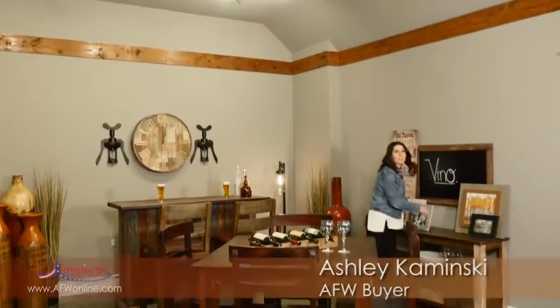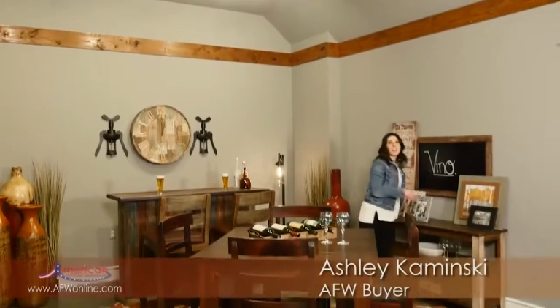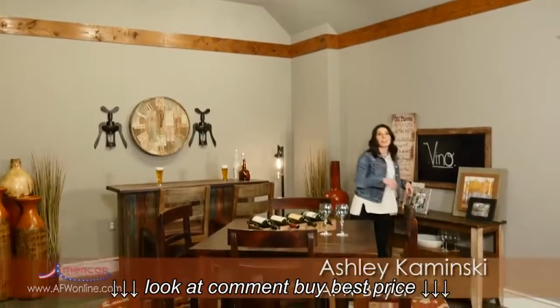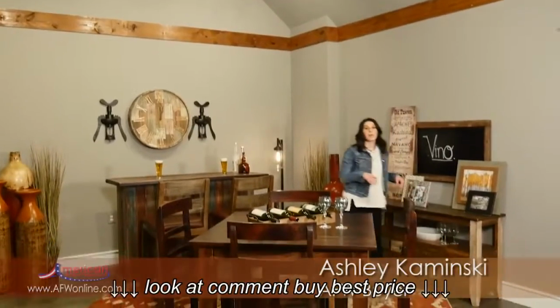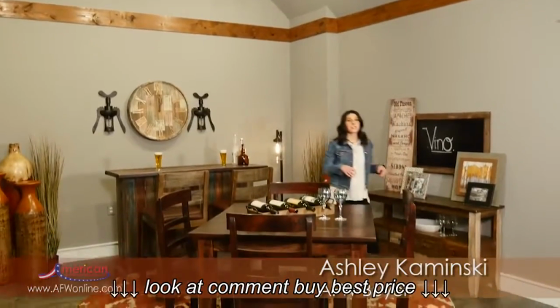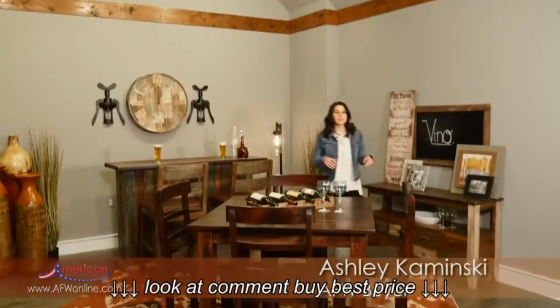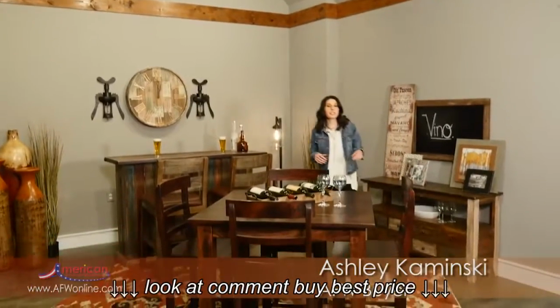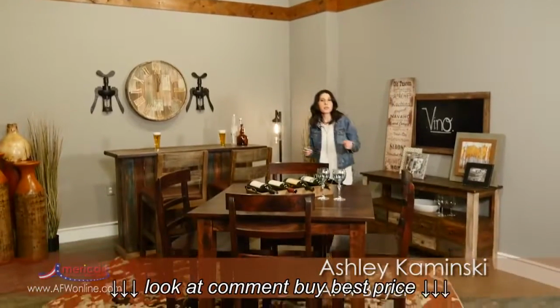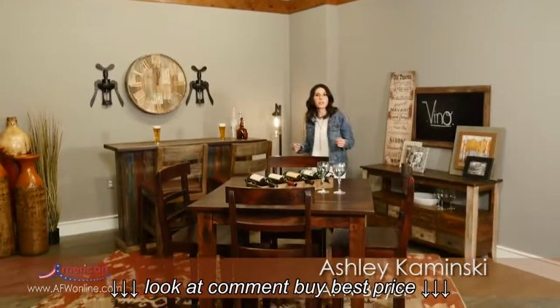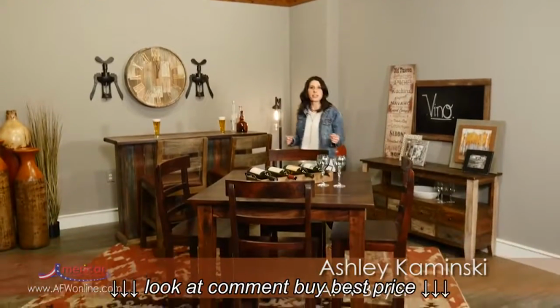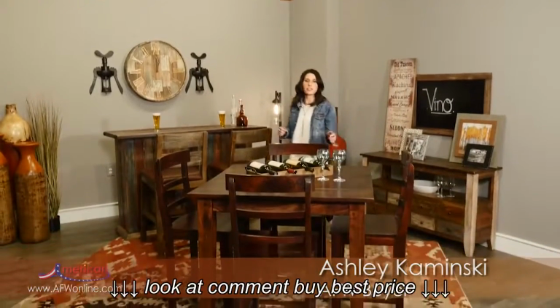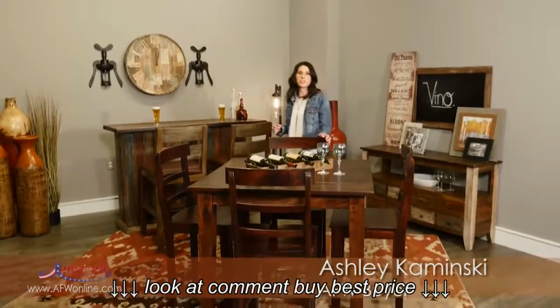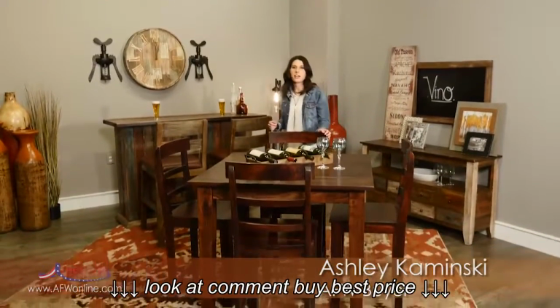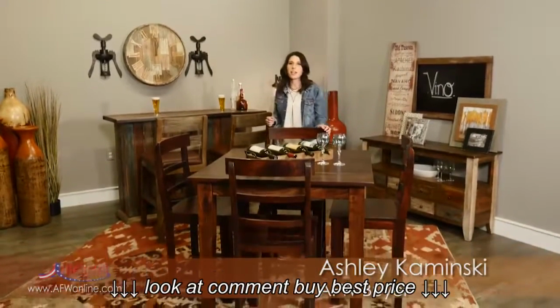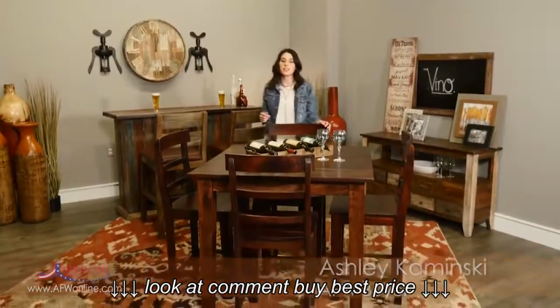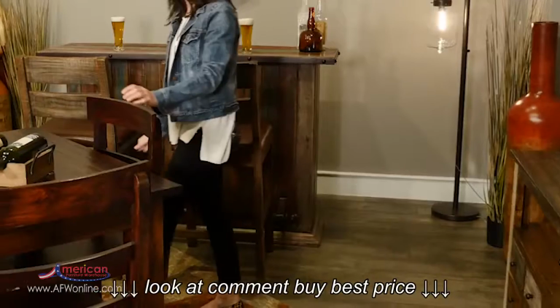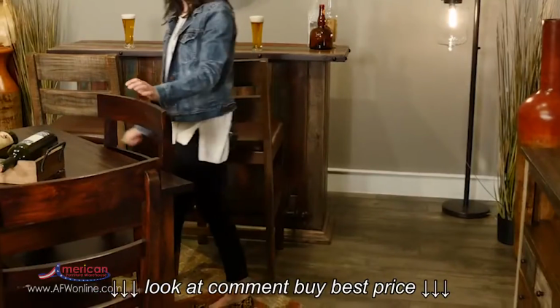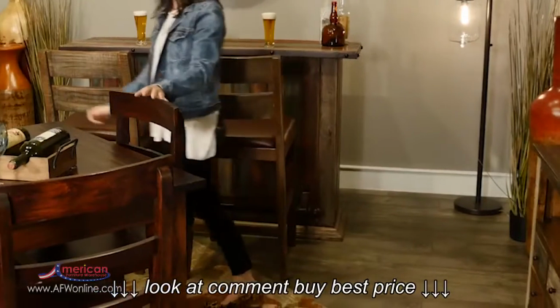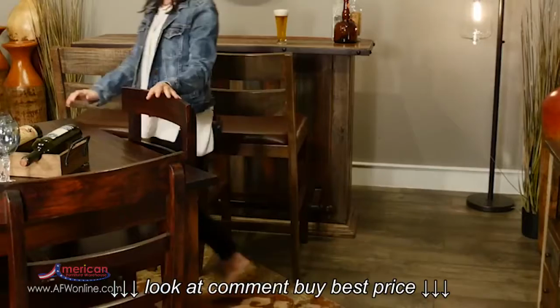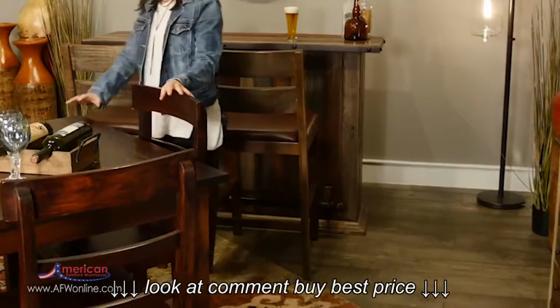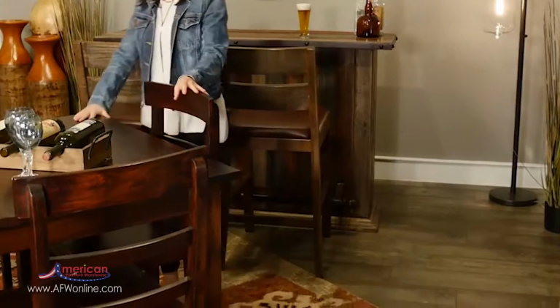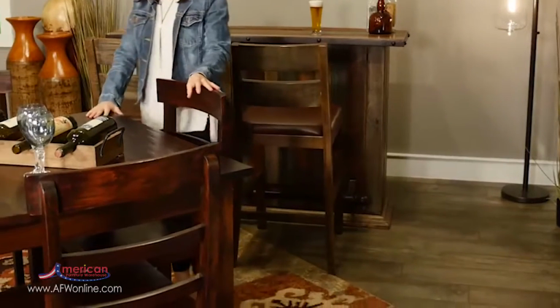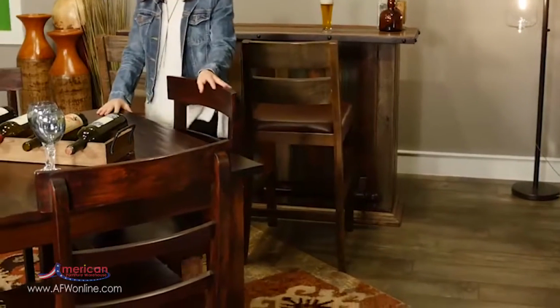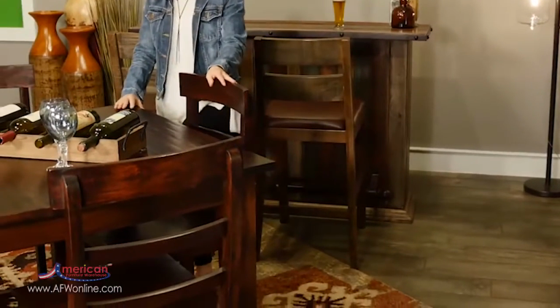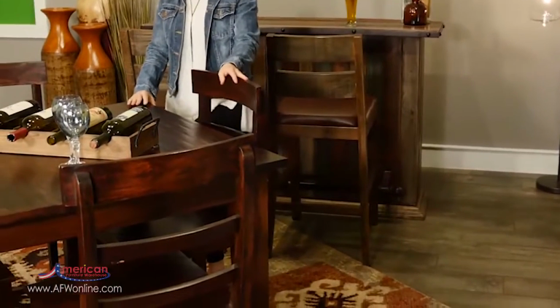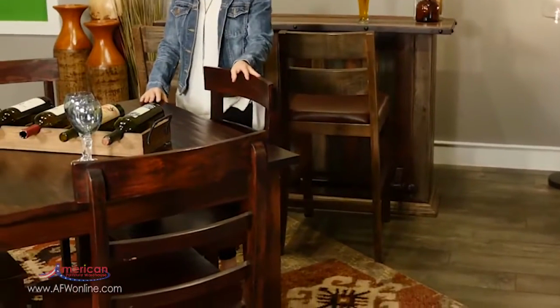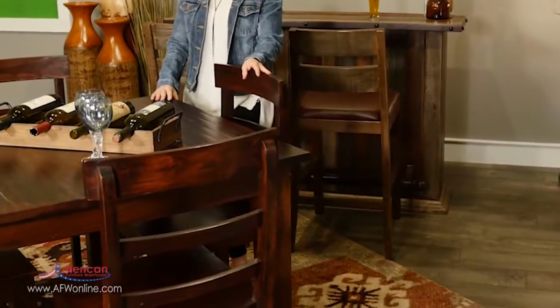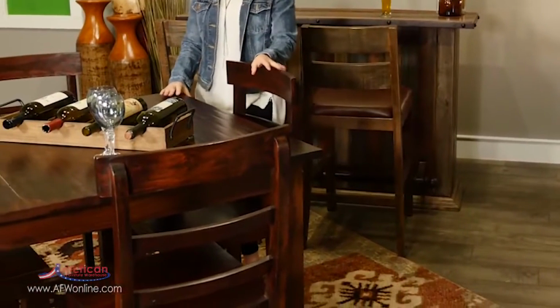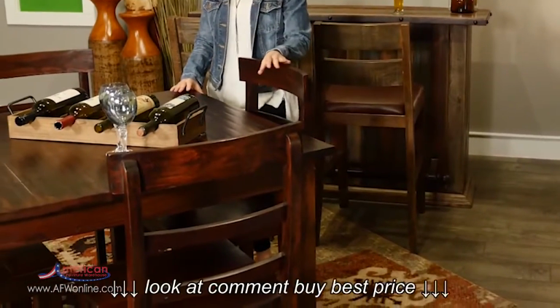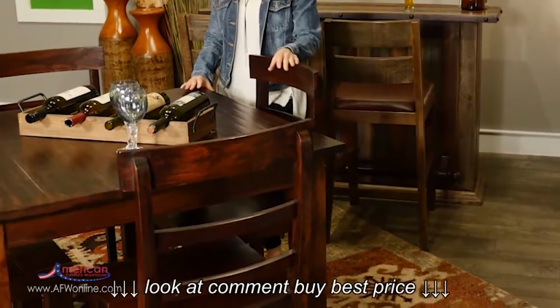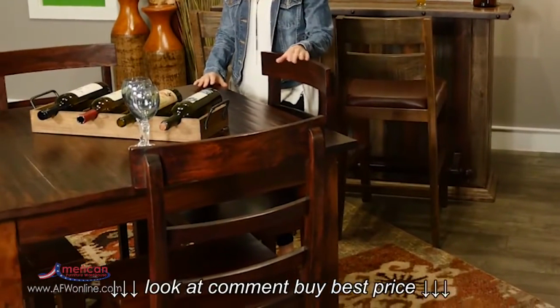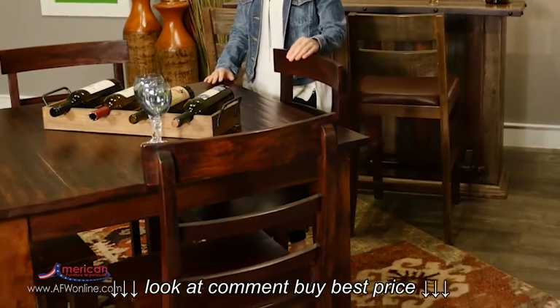Hi, I'm Ashley Kaminski with American Furniture Warehouse and in this video we're going to be discussing the benefits of counter height tables.